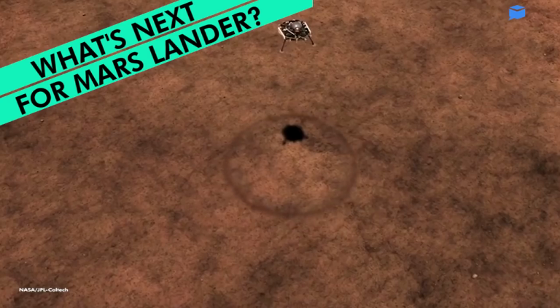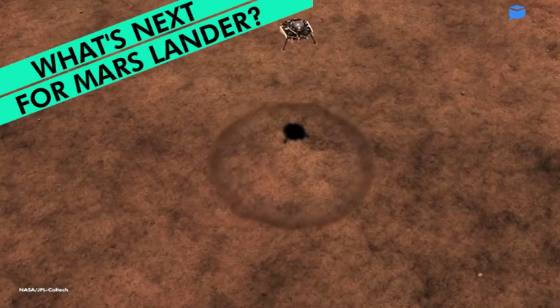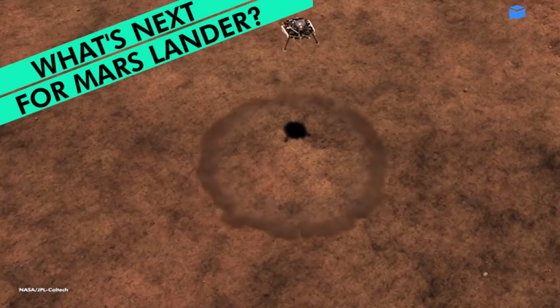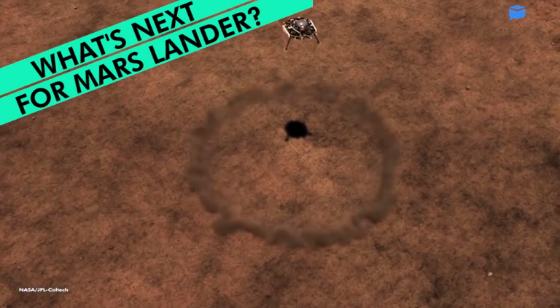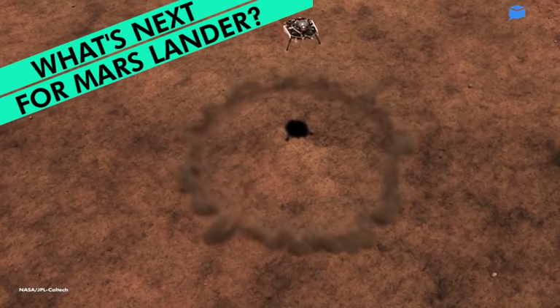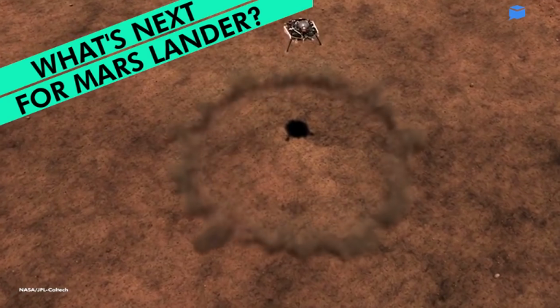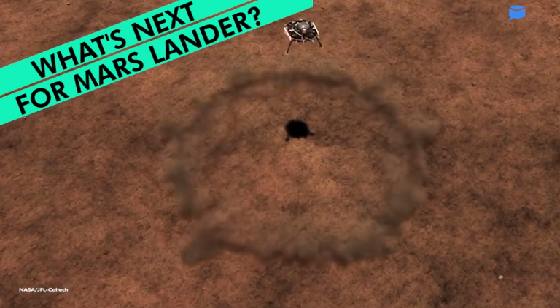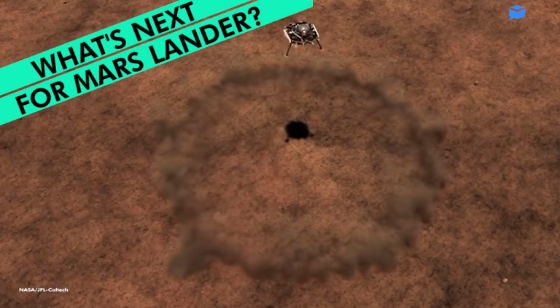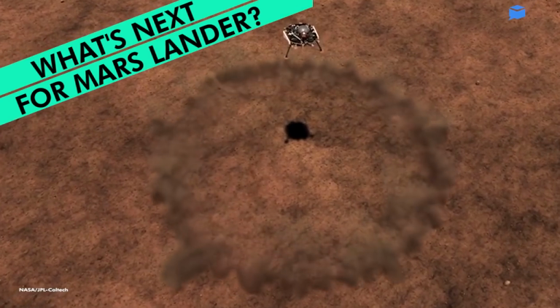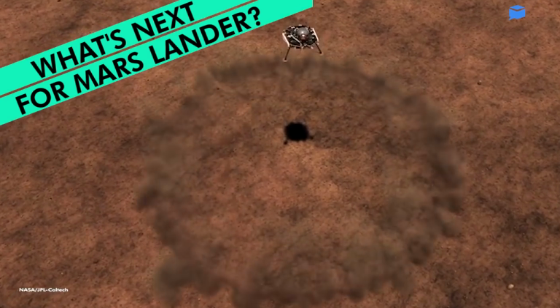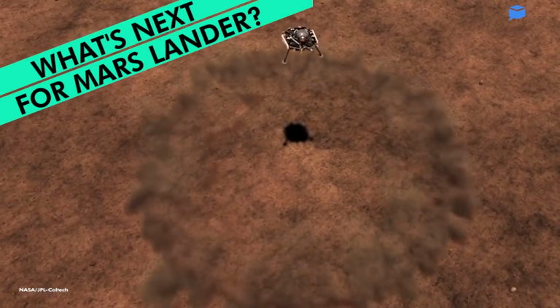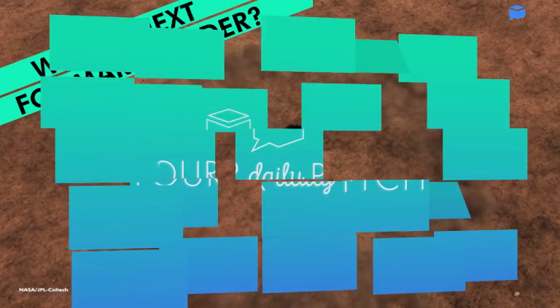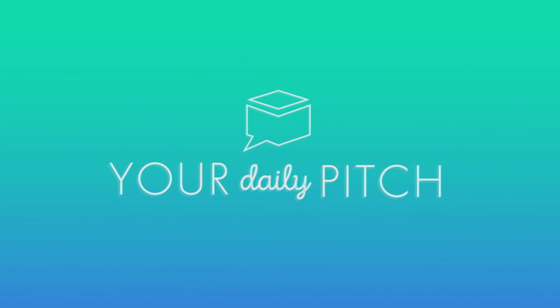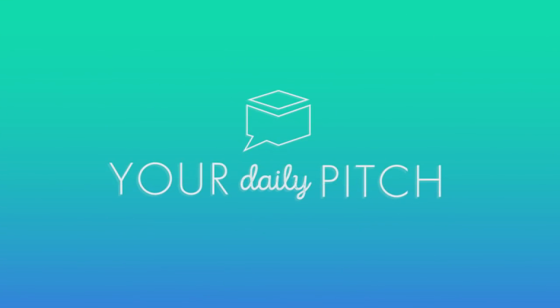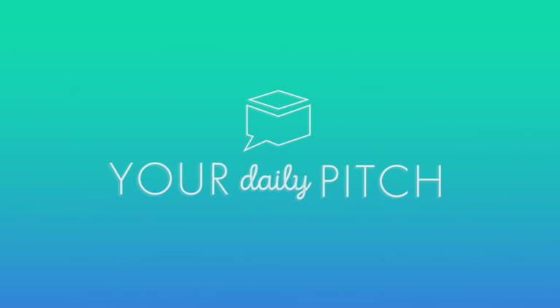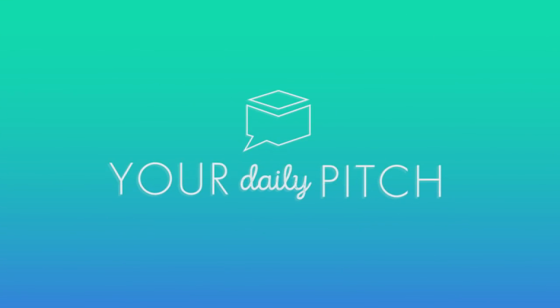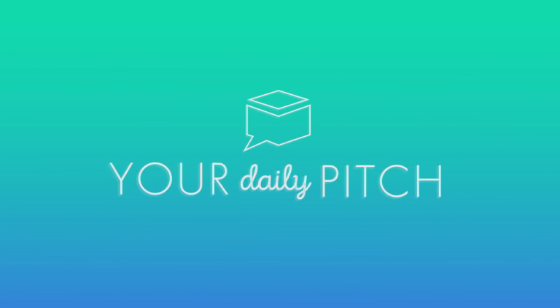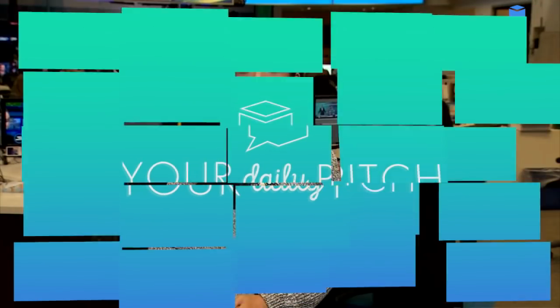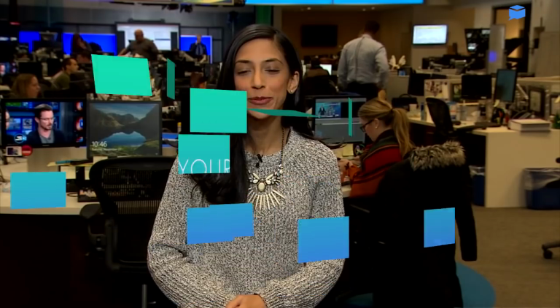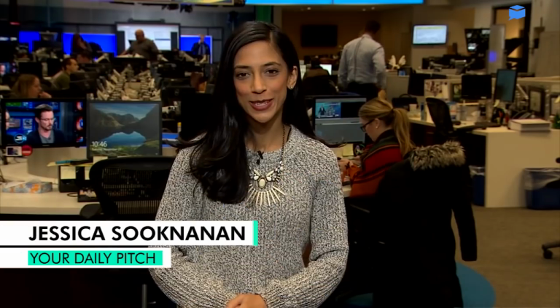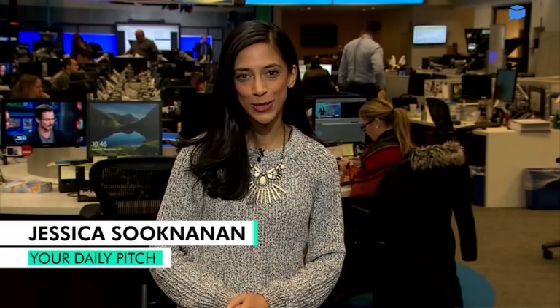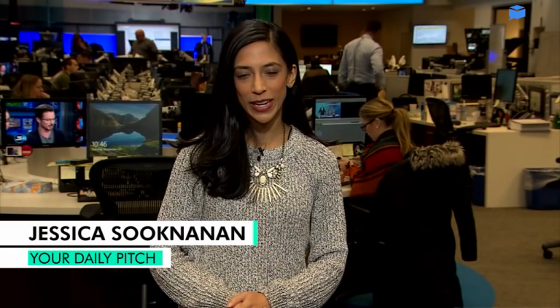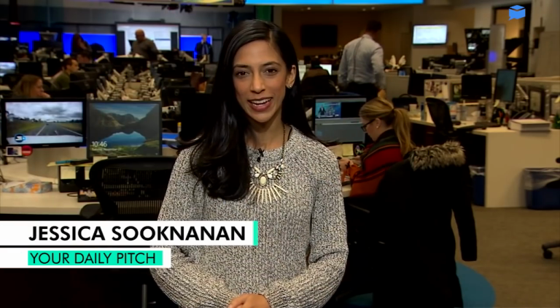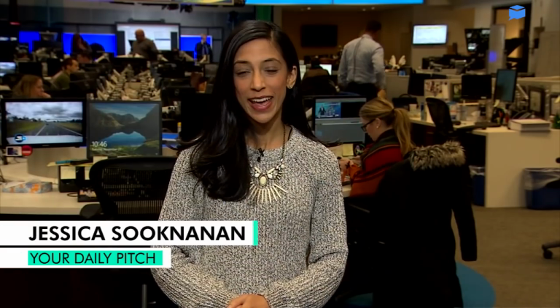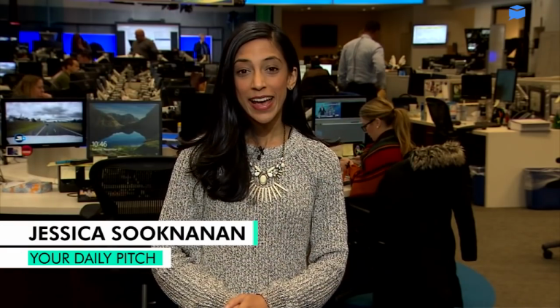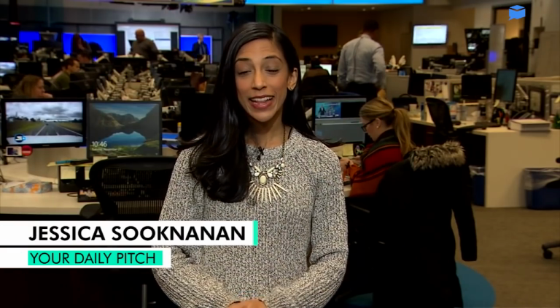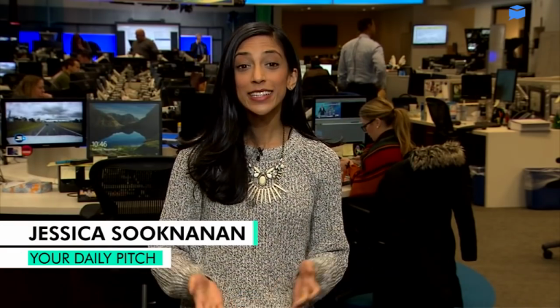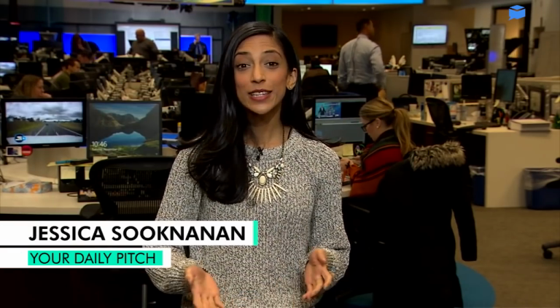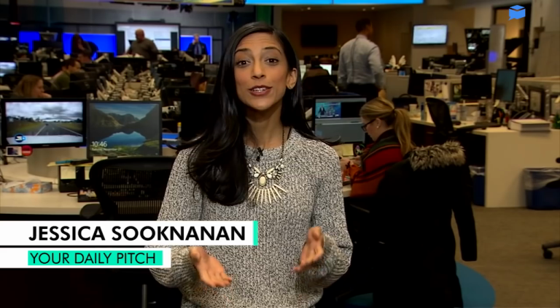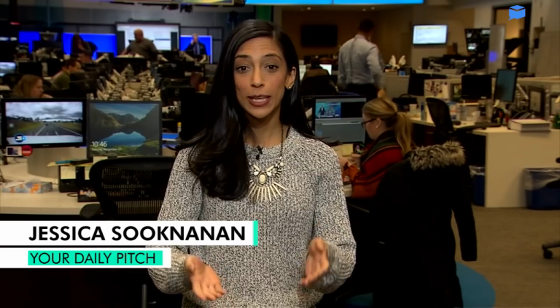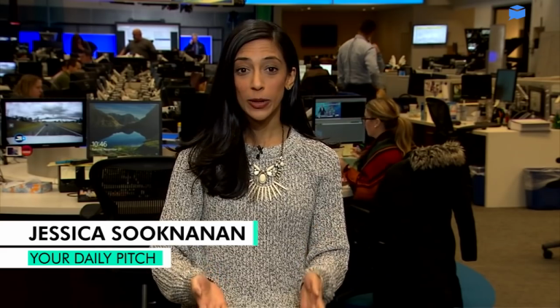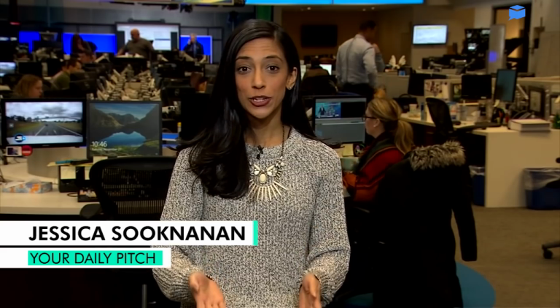What's next for NASA's InSight Lander? Hey everyone, I'm Jessica Suknanen, and this is your Daily Pitch.